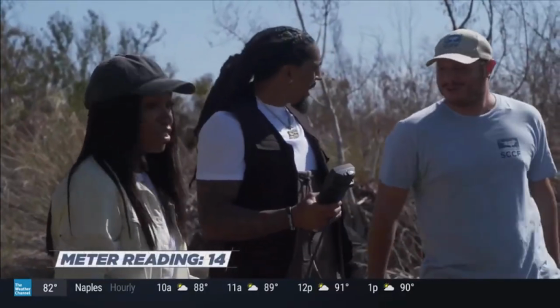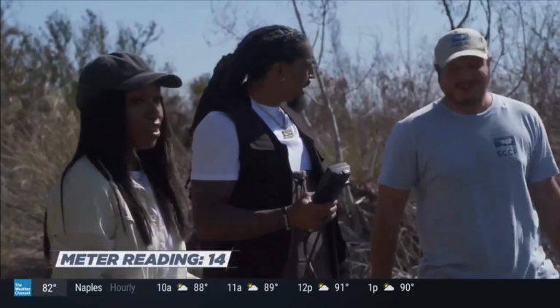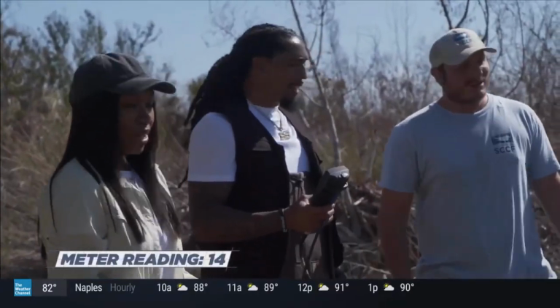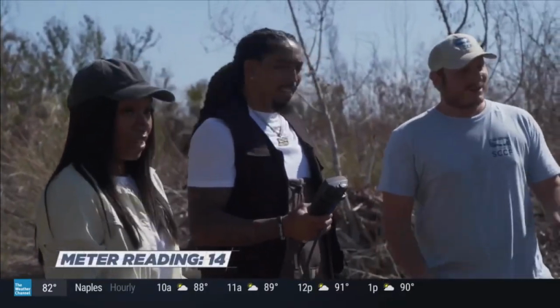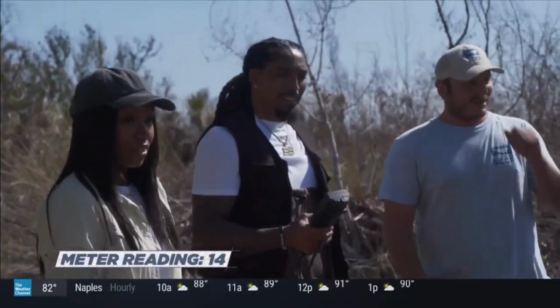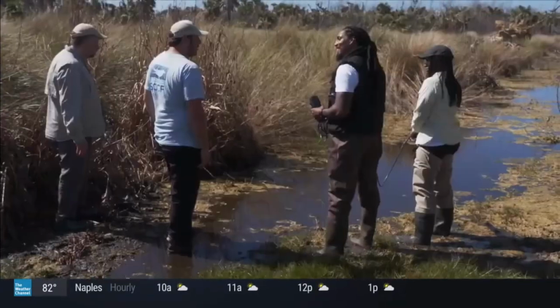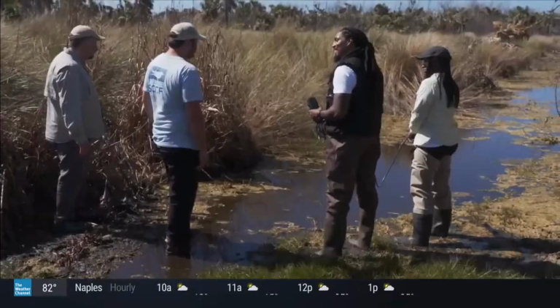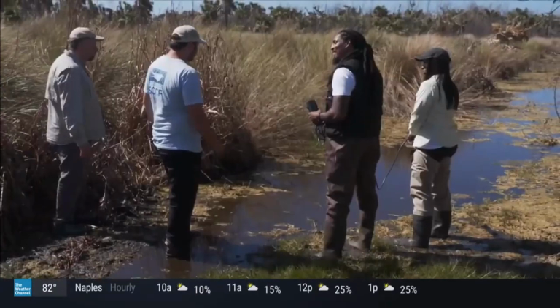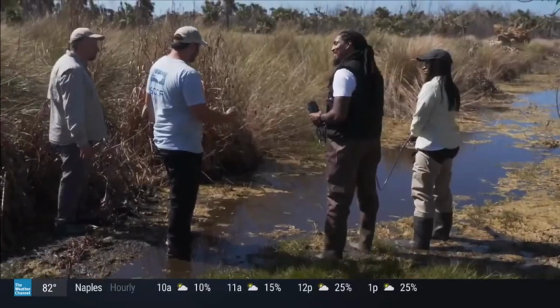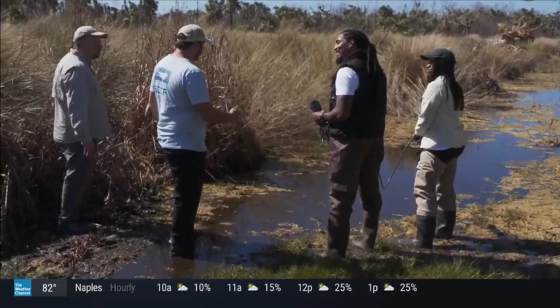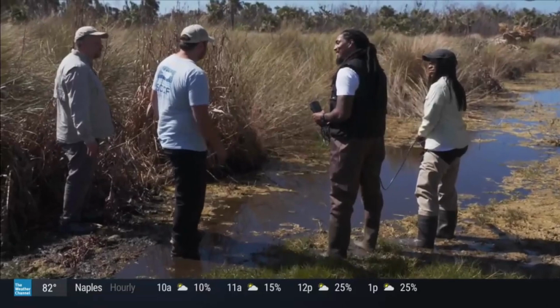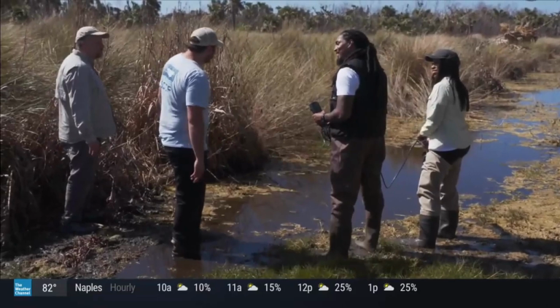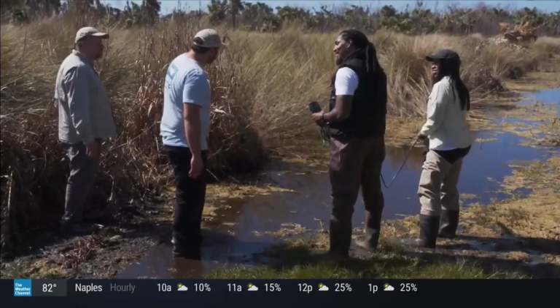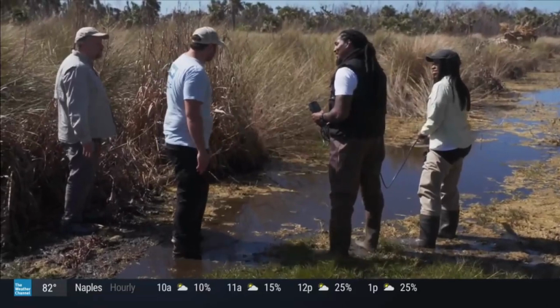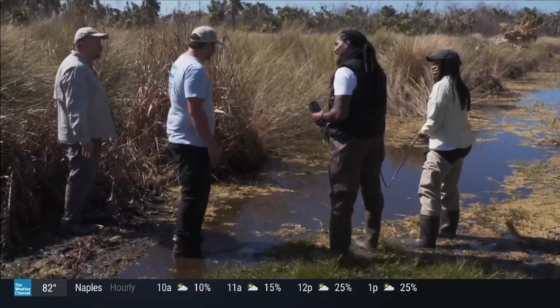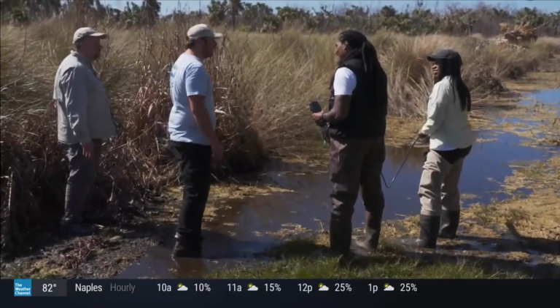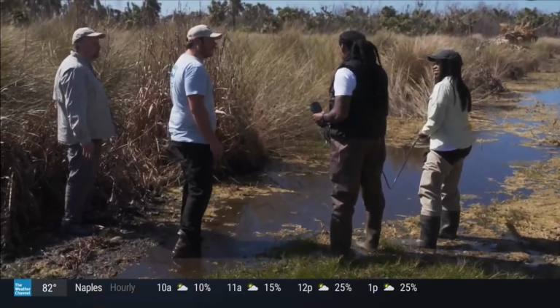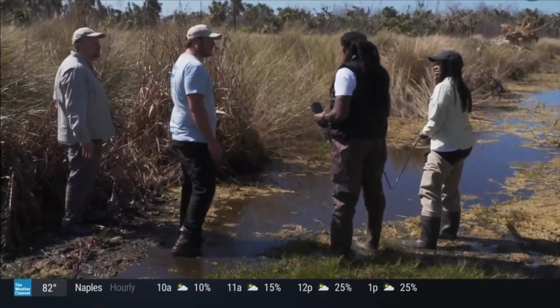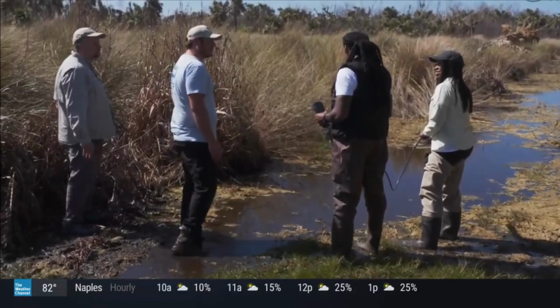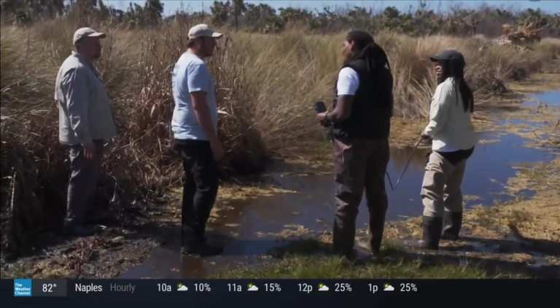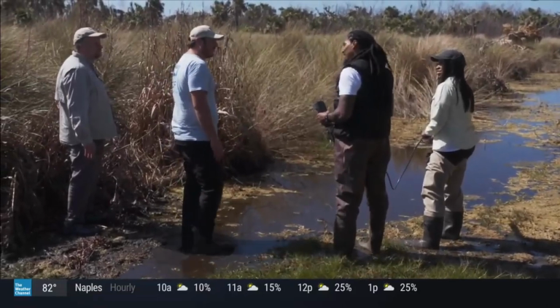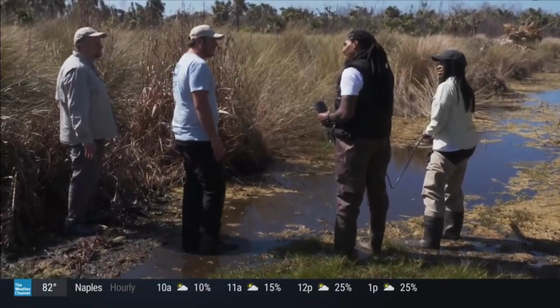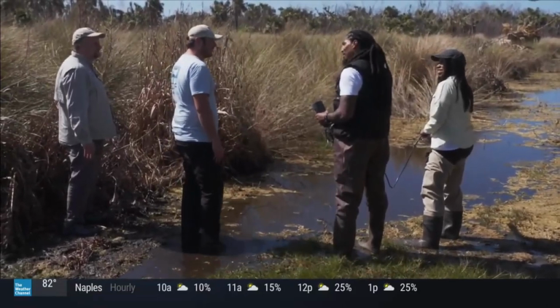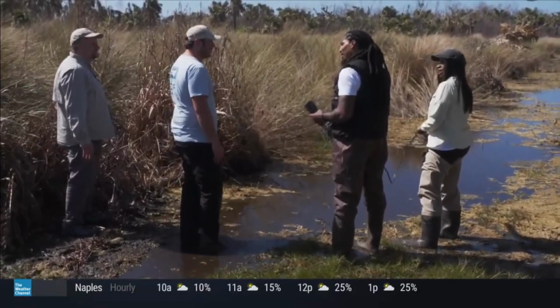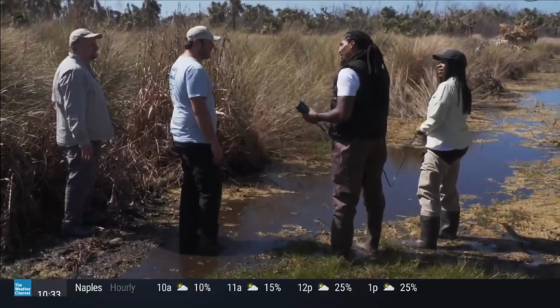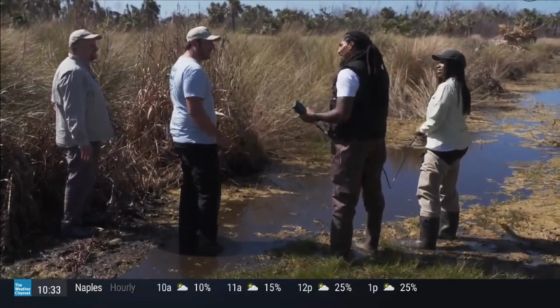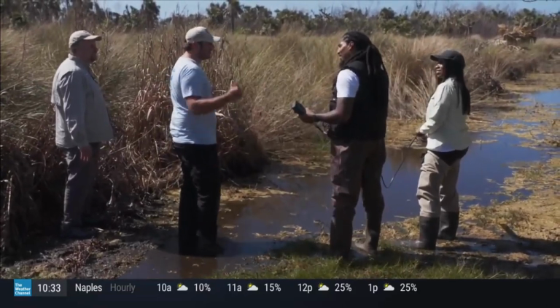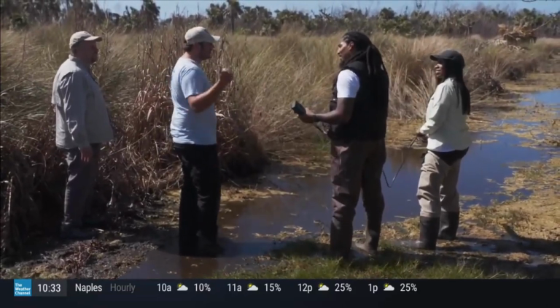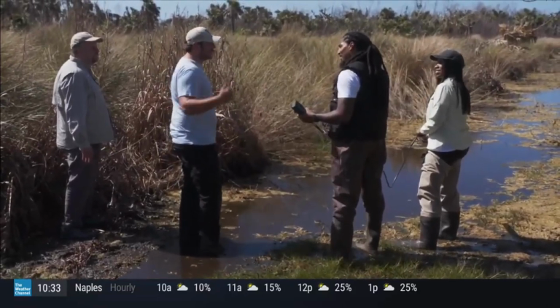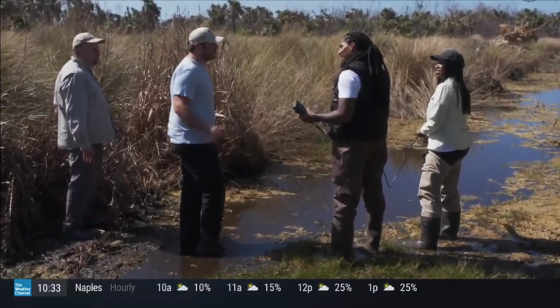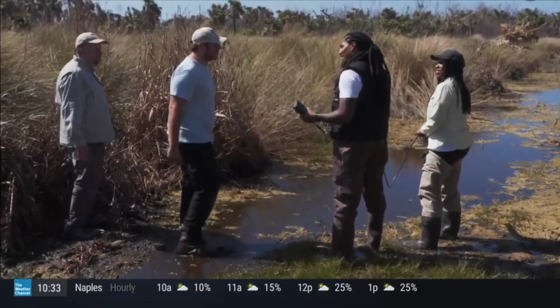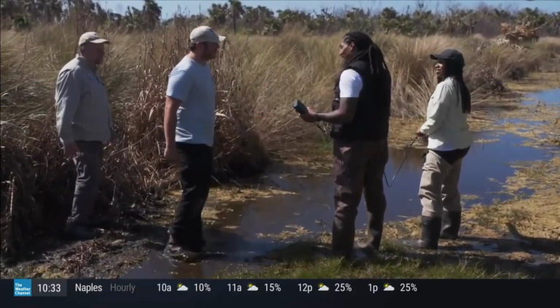Now that we've got the salinity reading, we're going to see how it affects the wildlife. Let's go track some turtles.